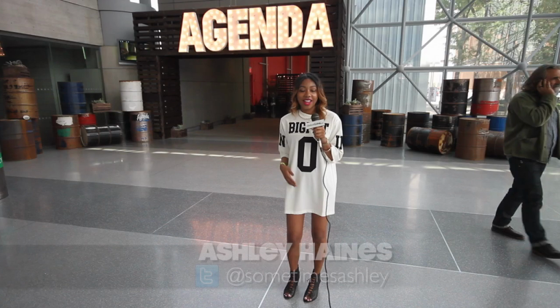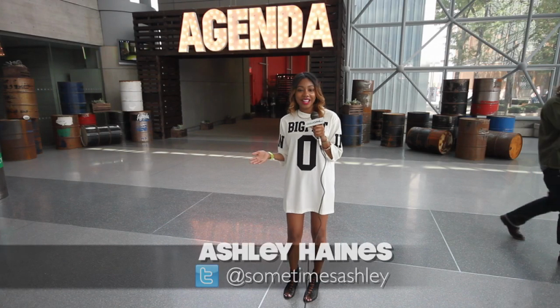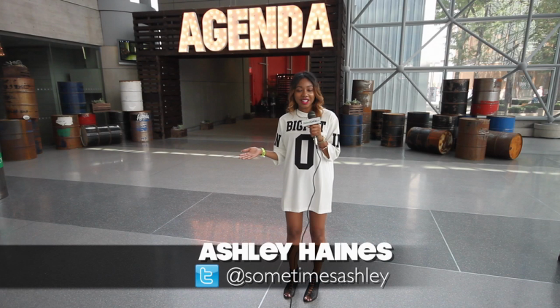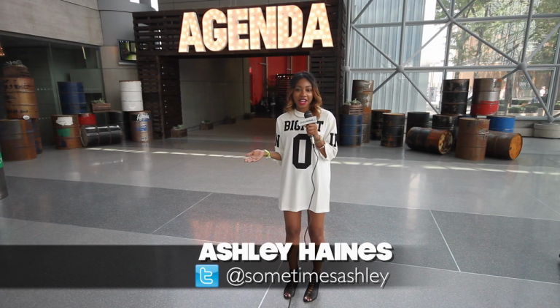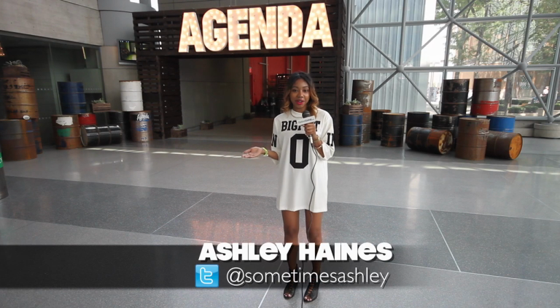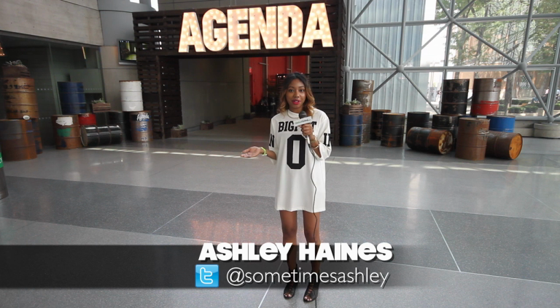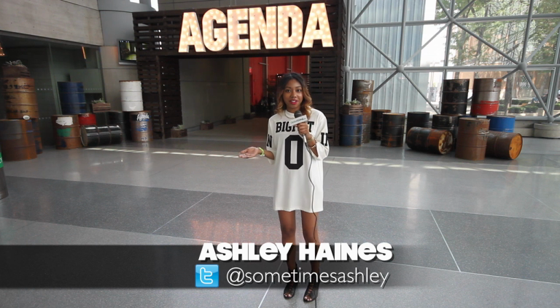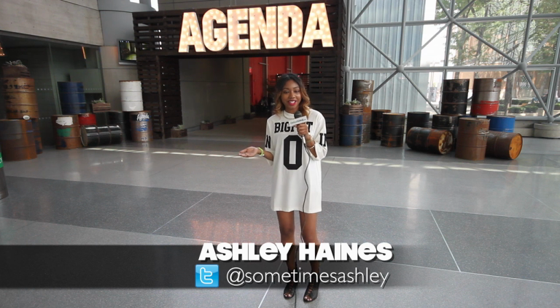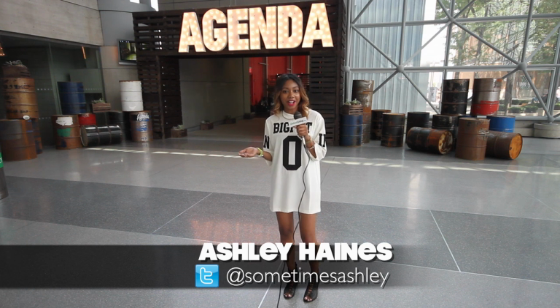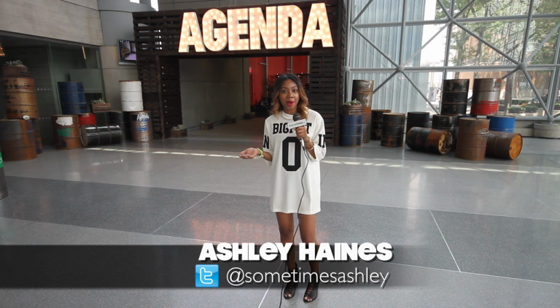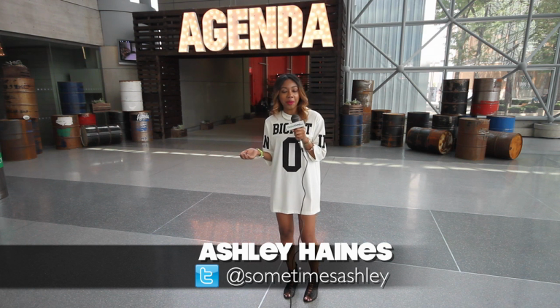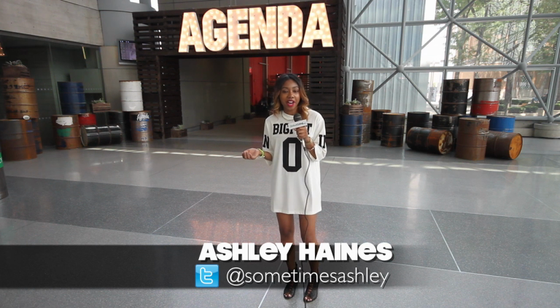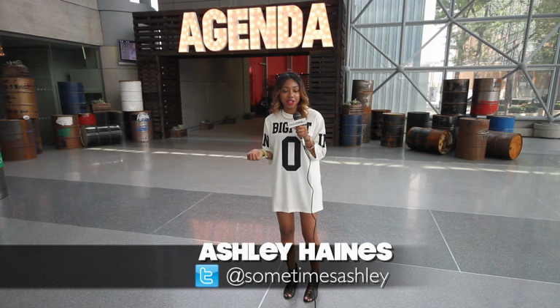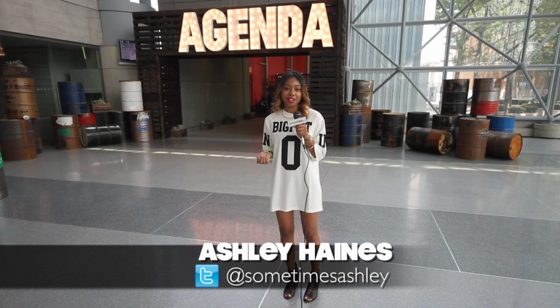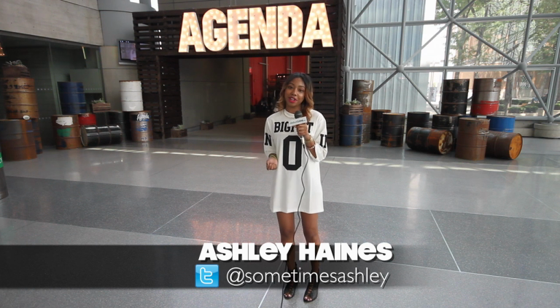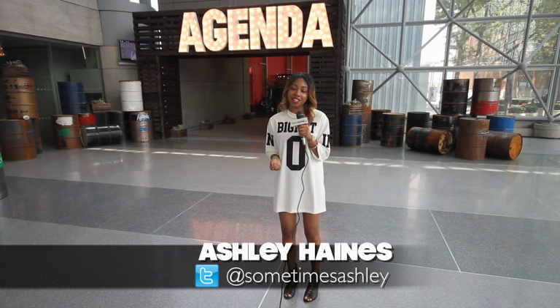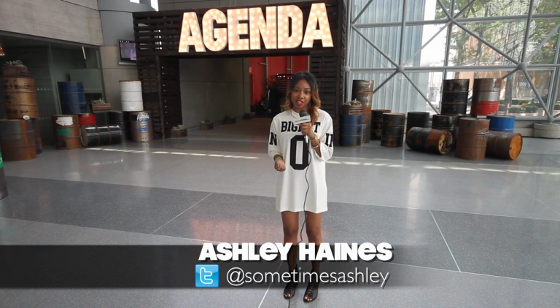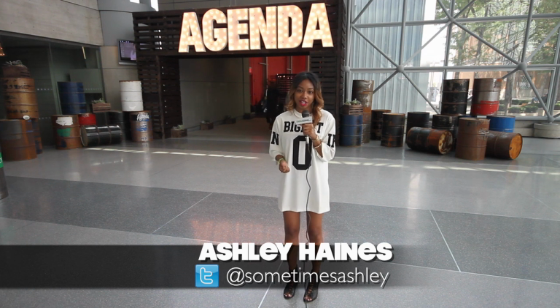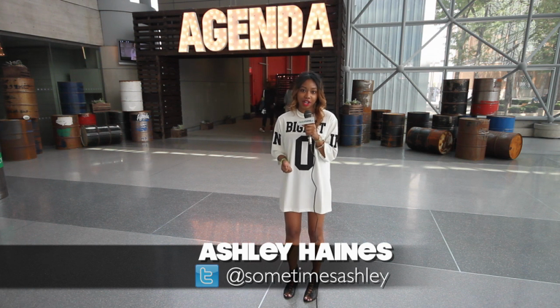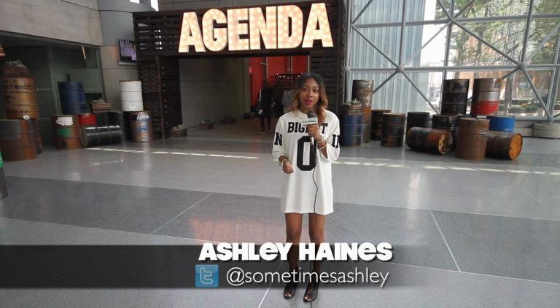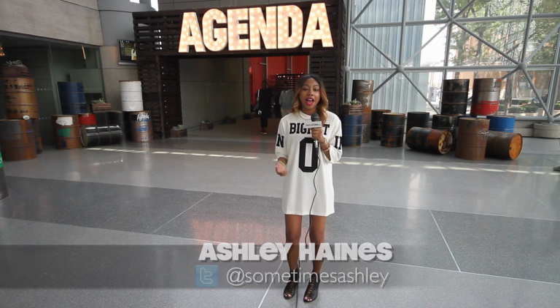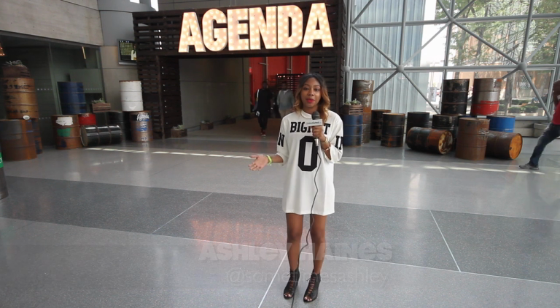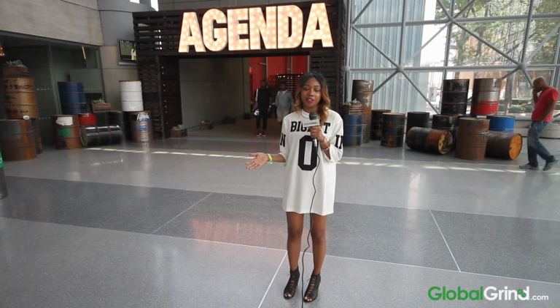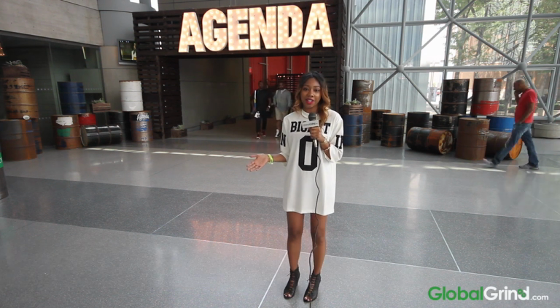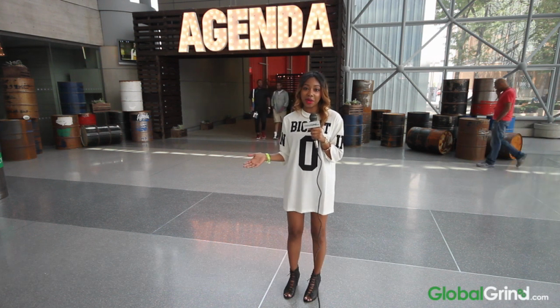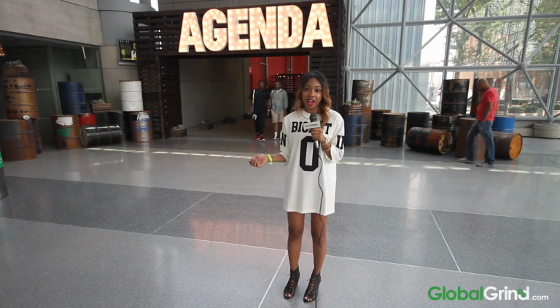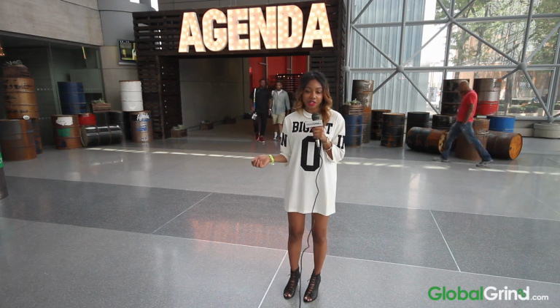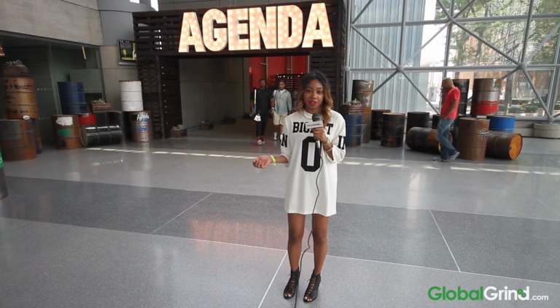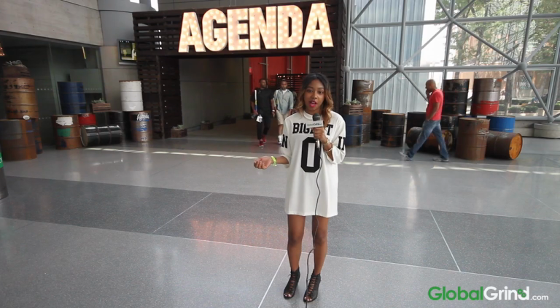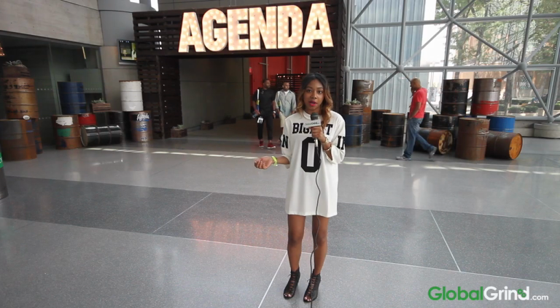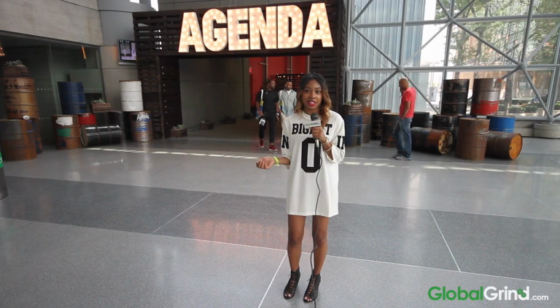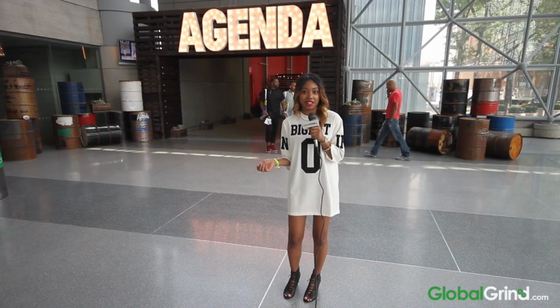Hey guys, it's Ashley here with GlobalGrind.com. We're here at the 2014 Agenda Trade Show and we're gonna find out what's hot on streetwear for the upcoming season.